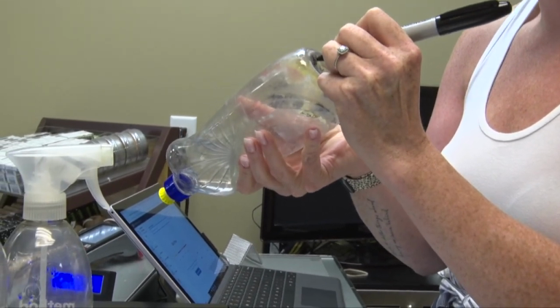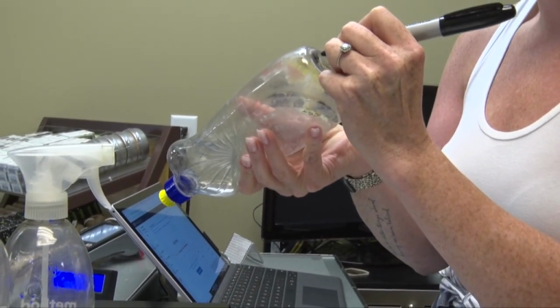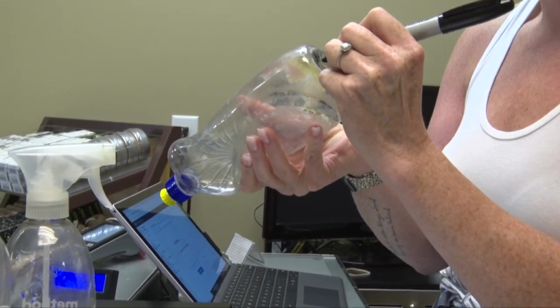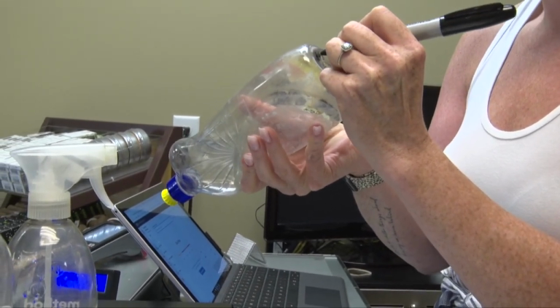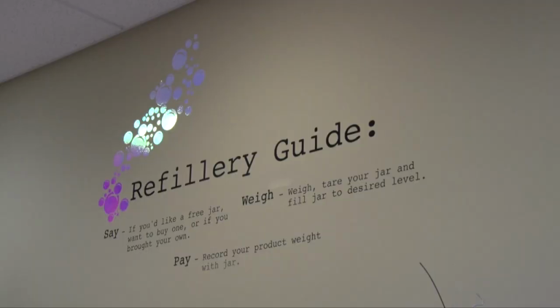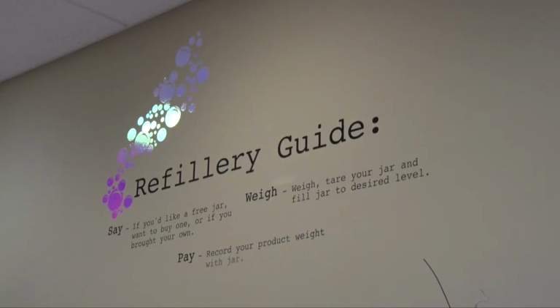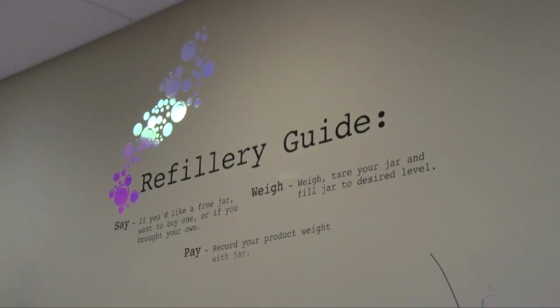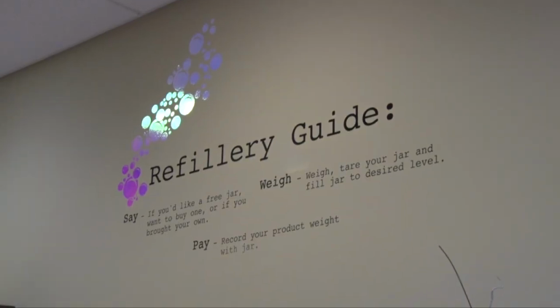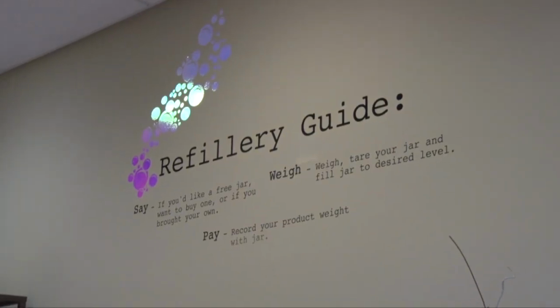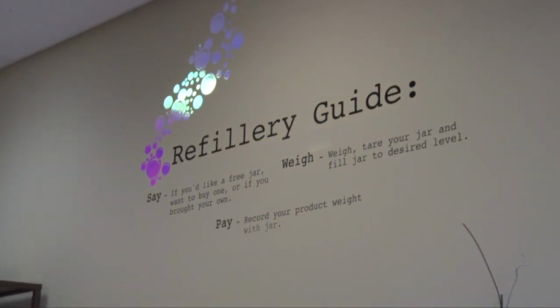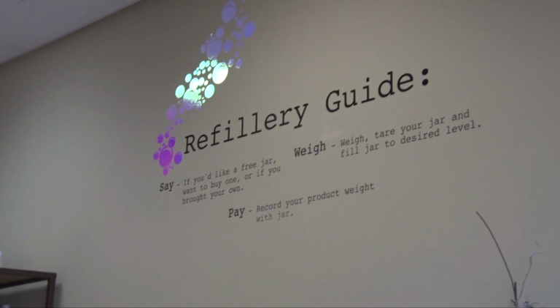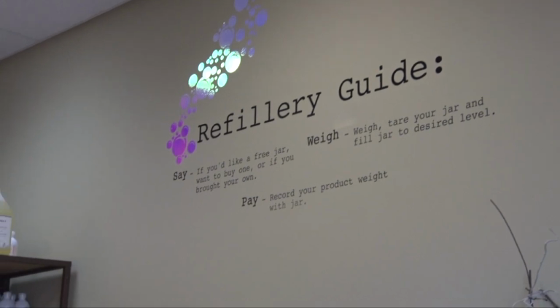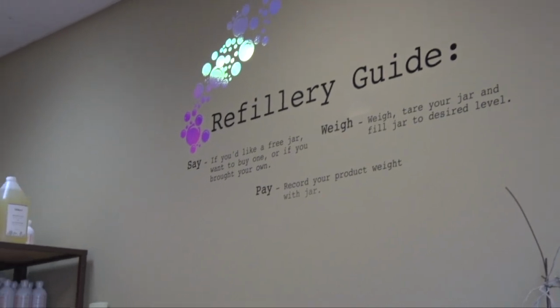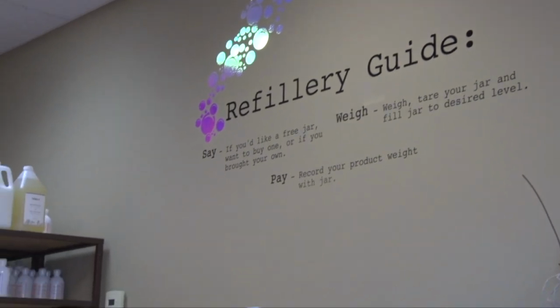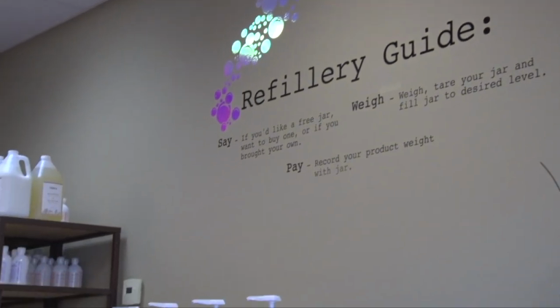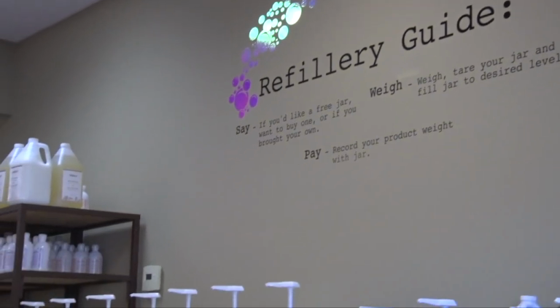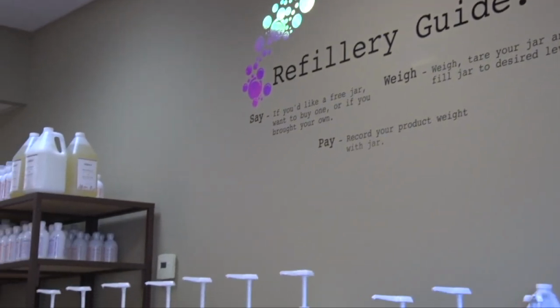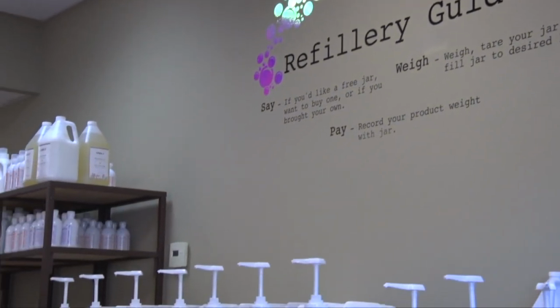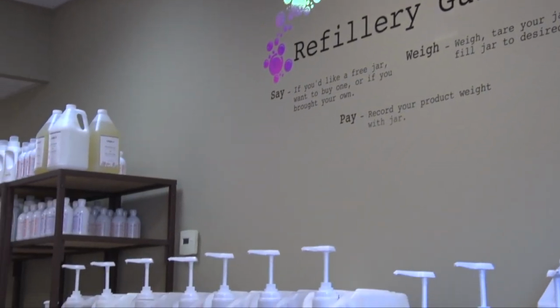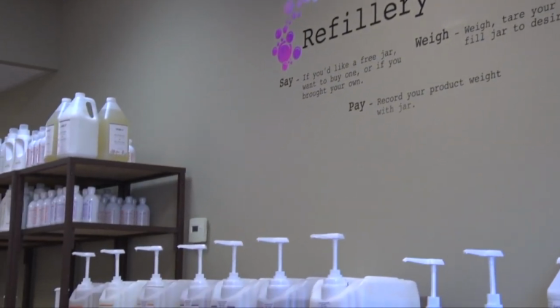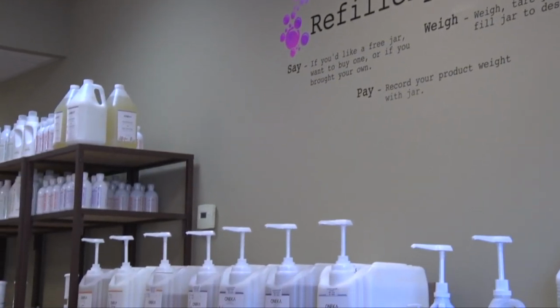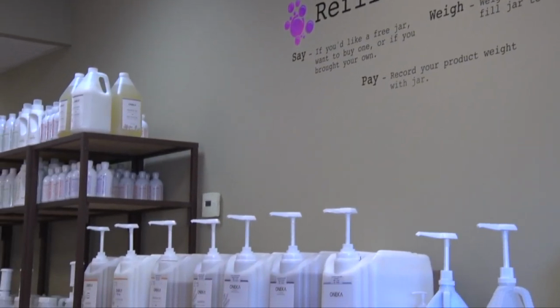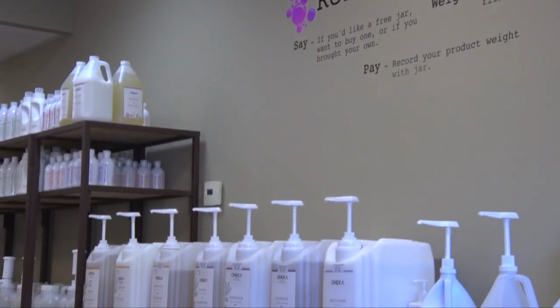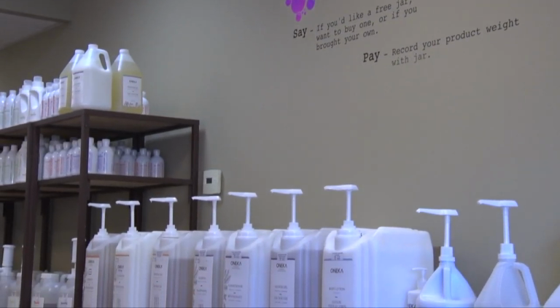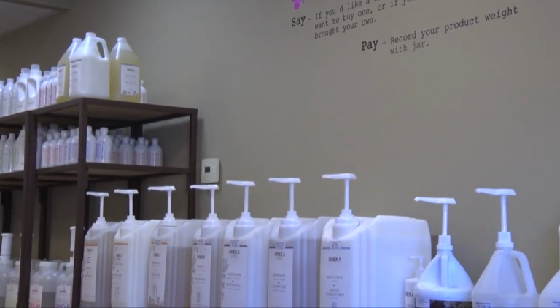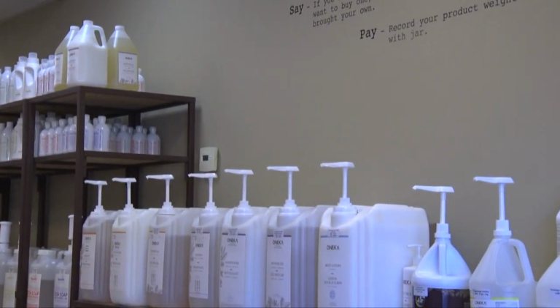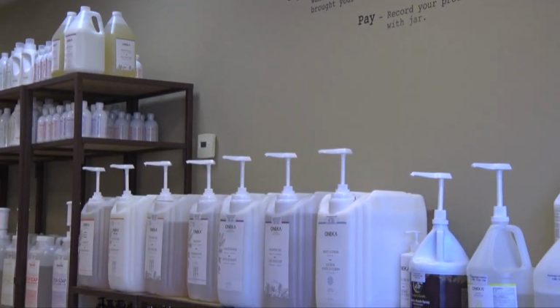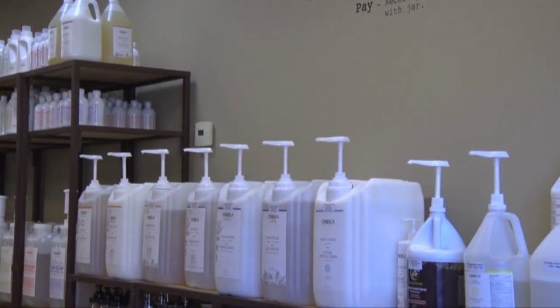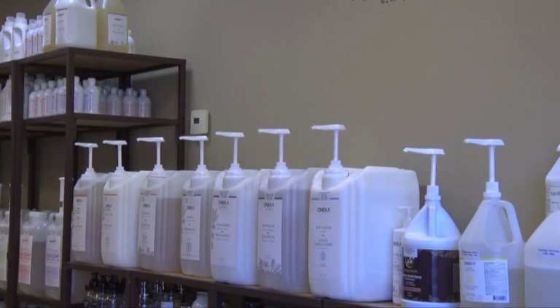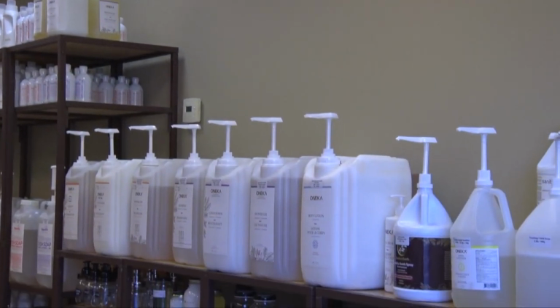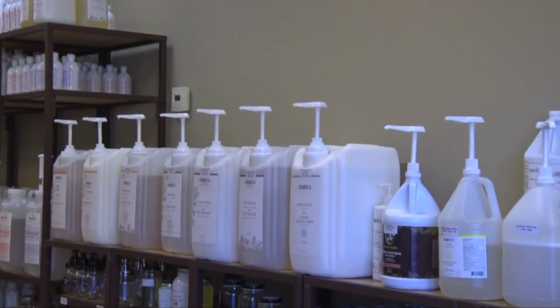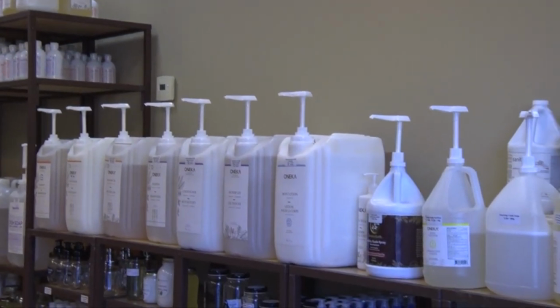When you're done with the jars, you can donate them back to the shop. It's an incredible recycle program — it's more than a need, it's necessary.